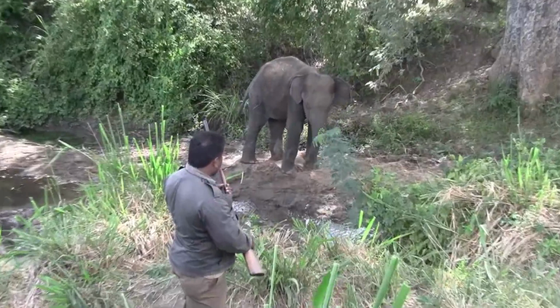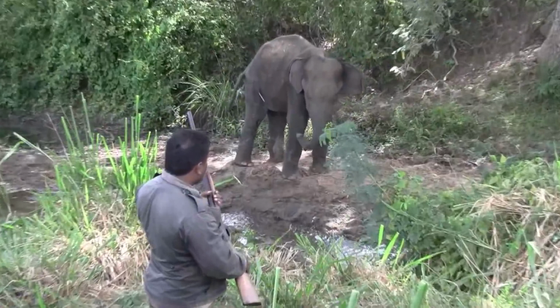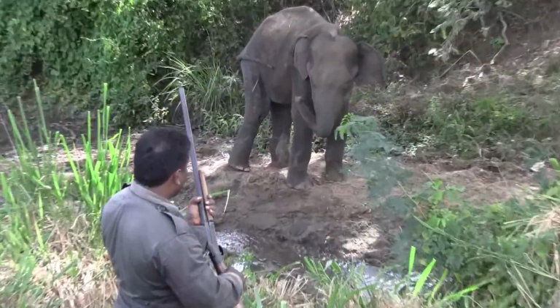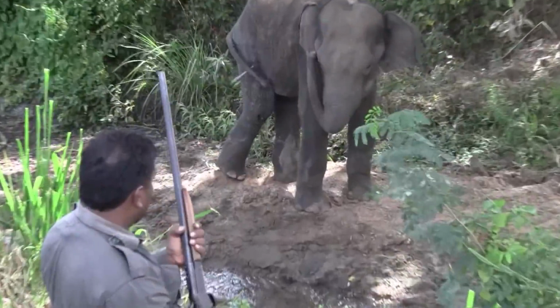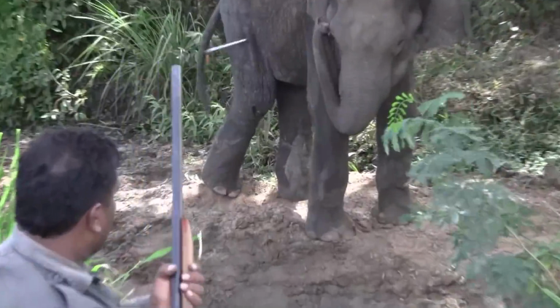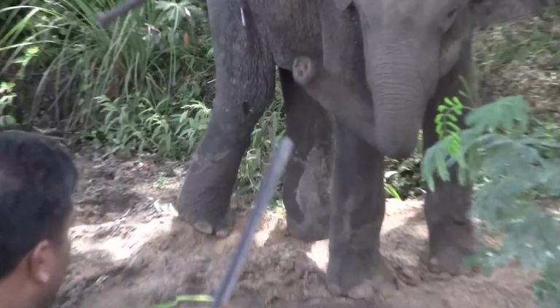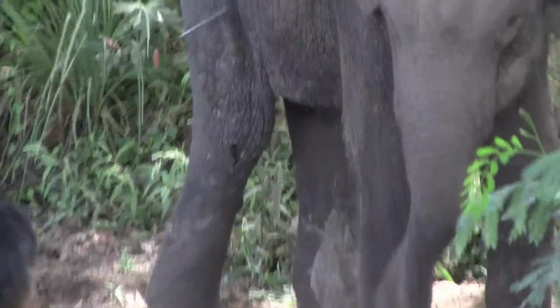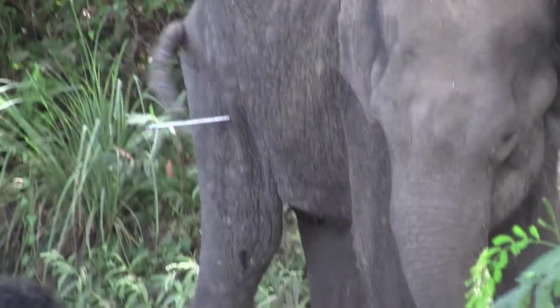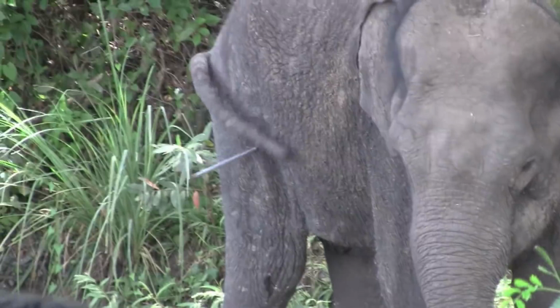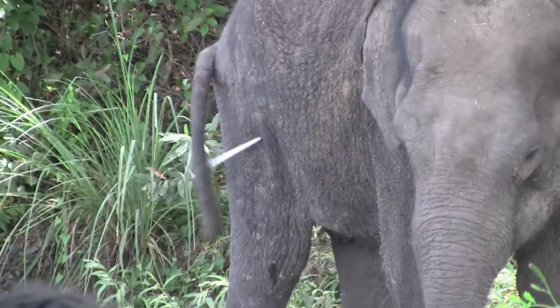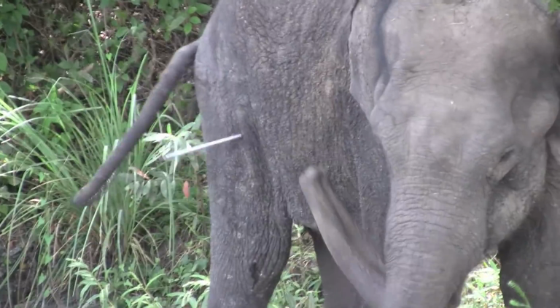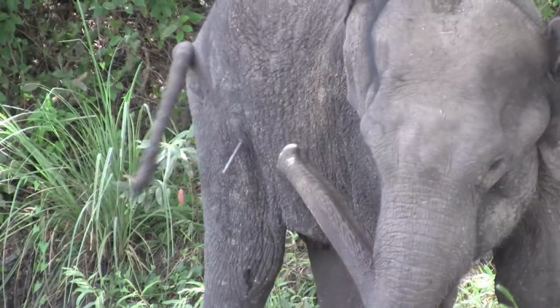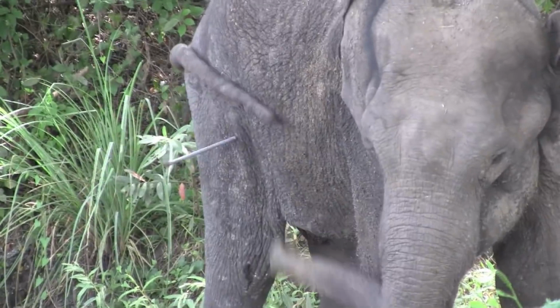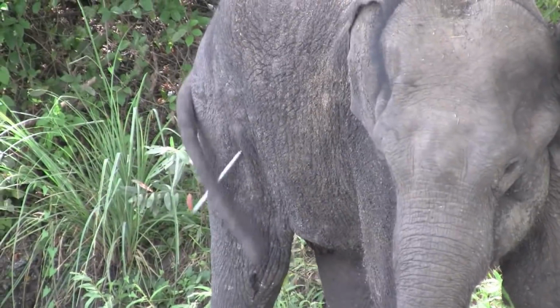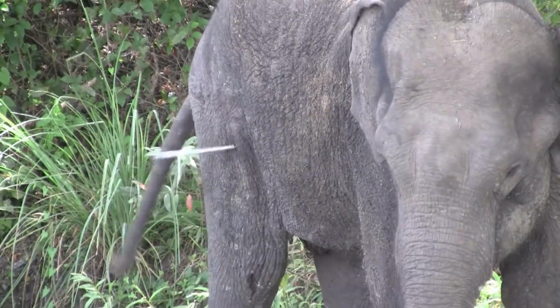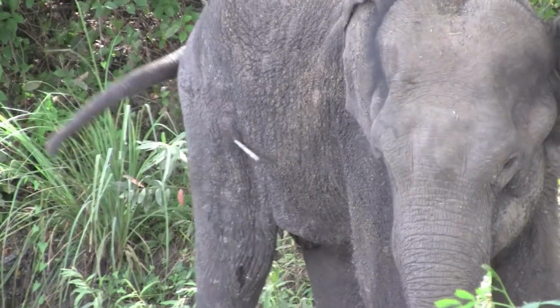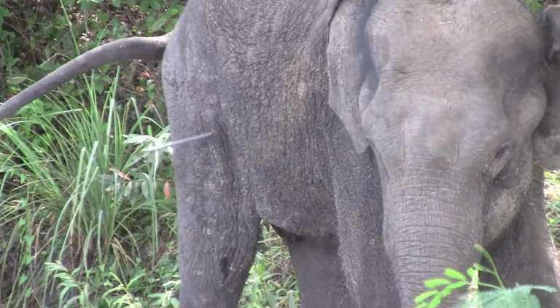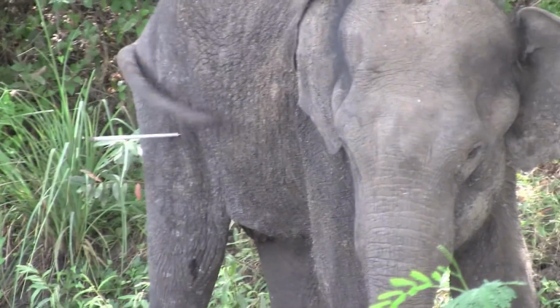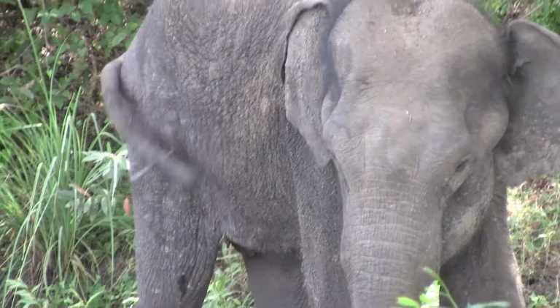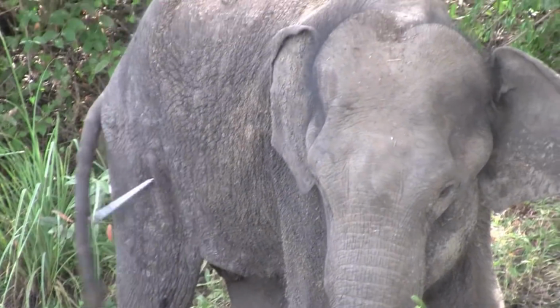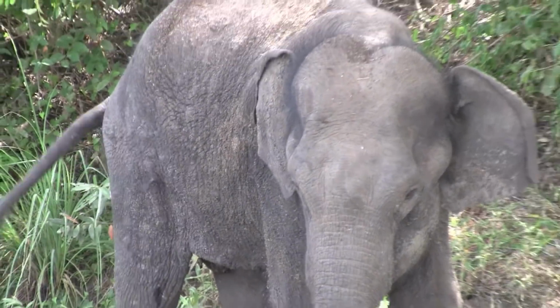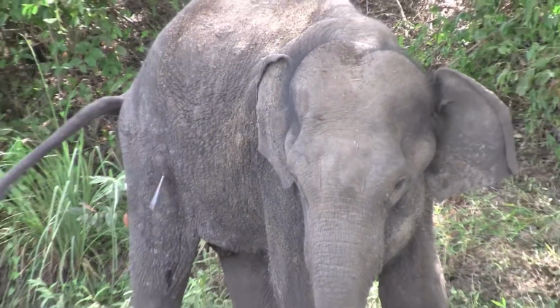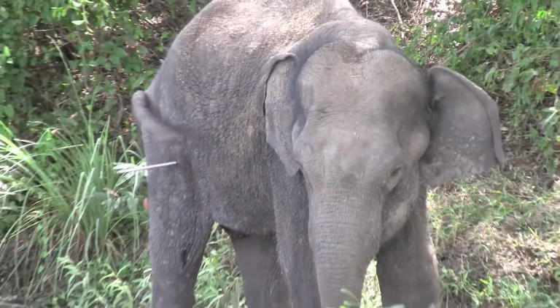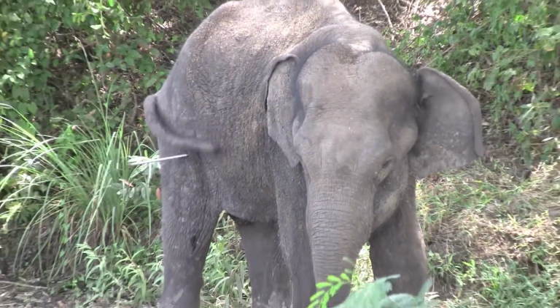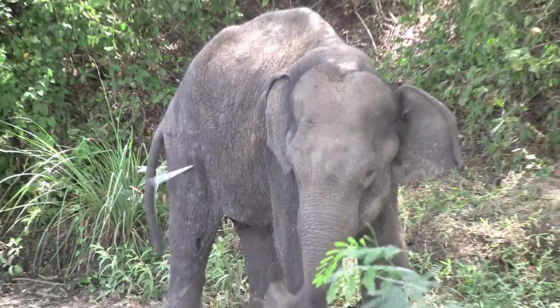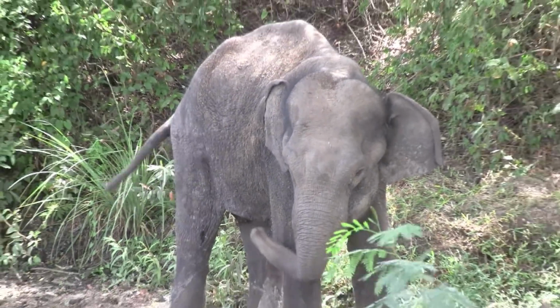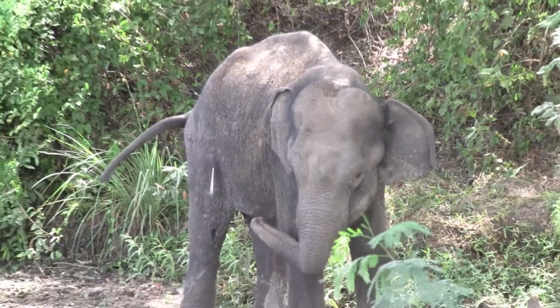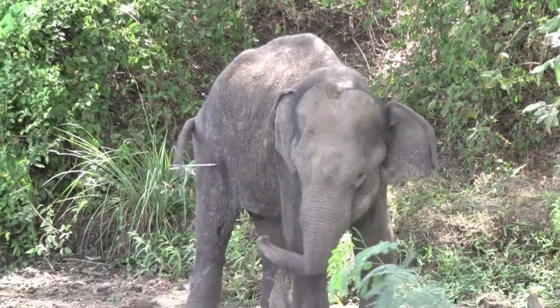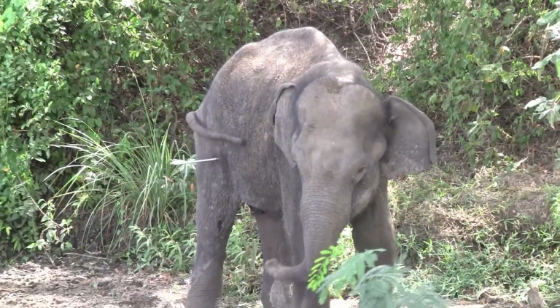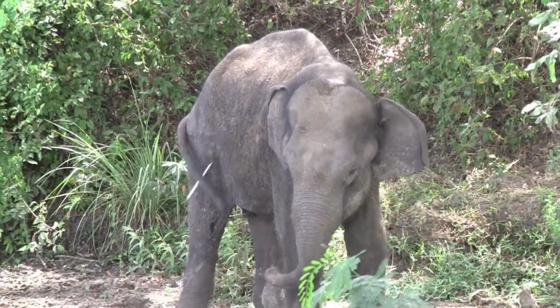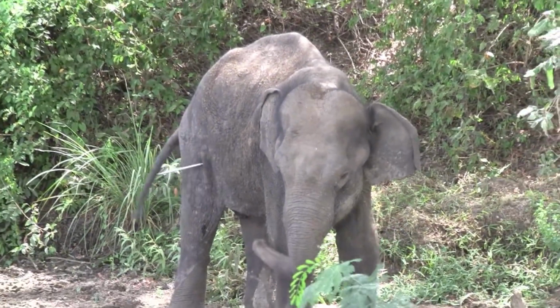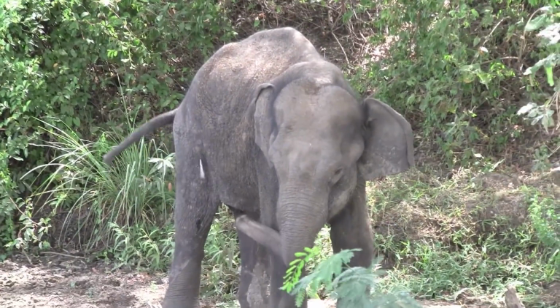As we can see, the elephant is shot with multiple darts due to the high dosage of medicine that has to be applied.